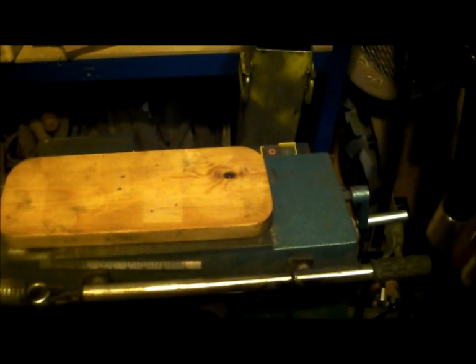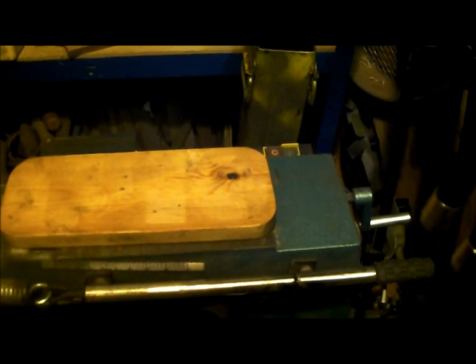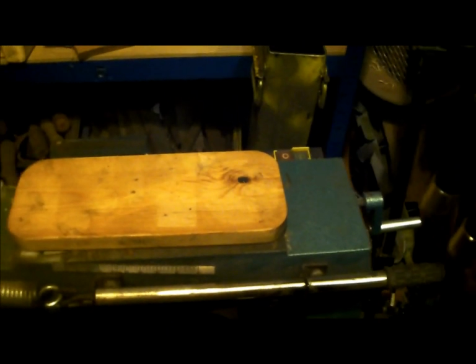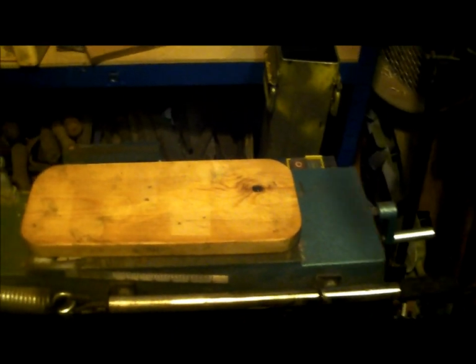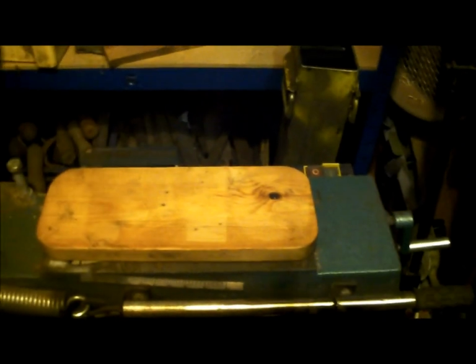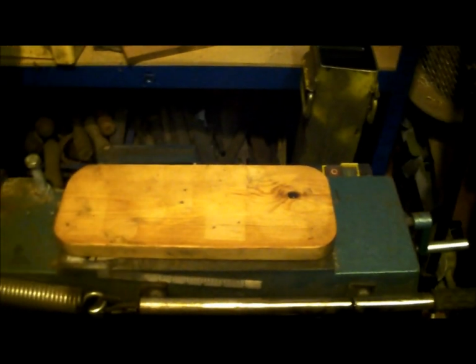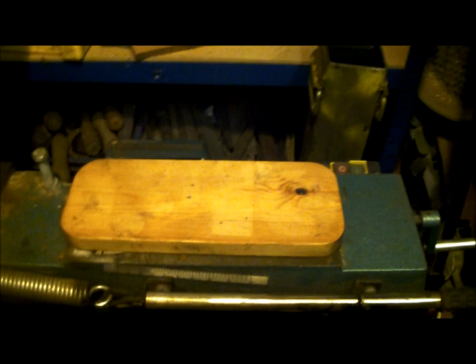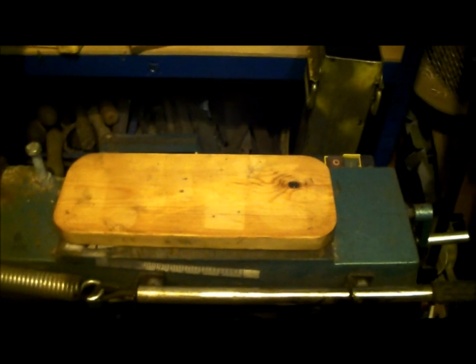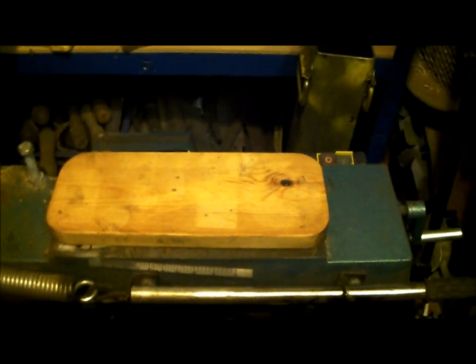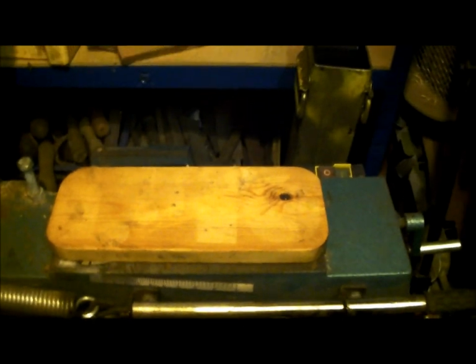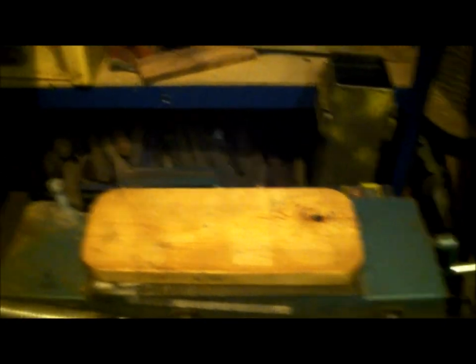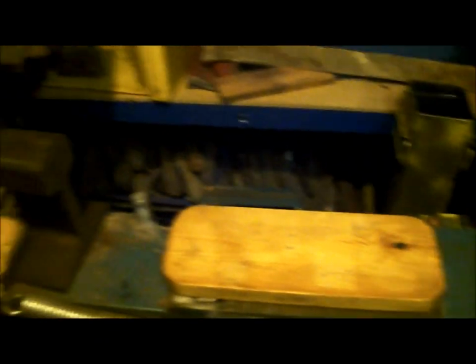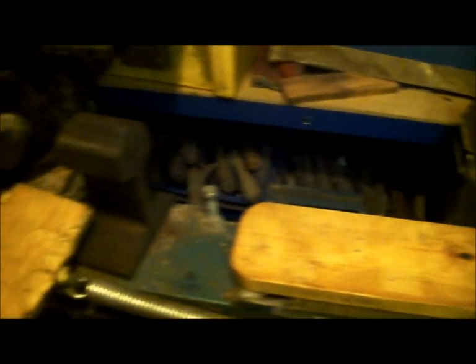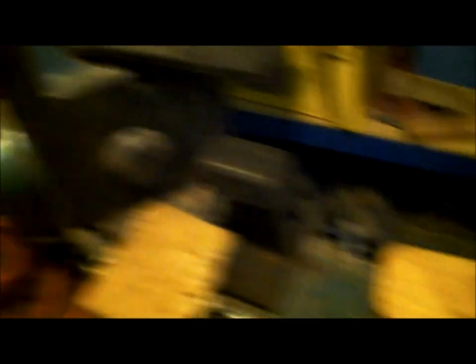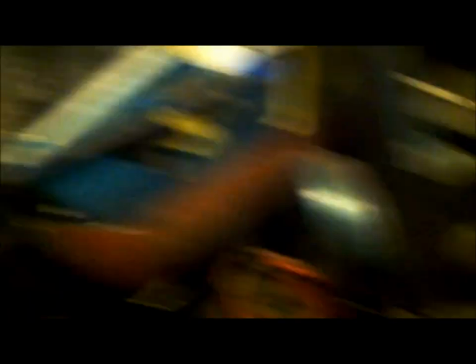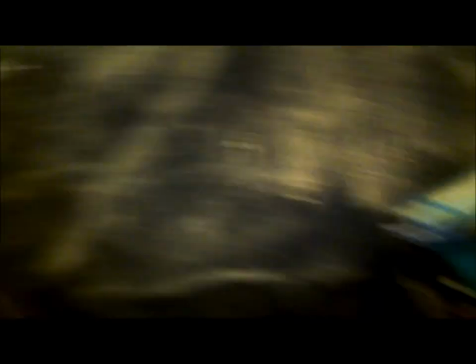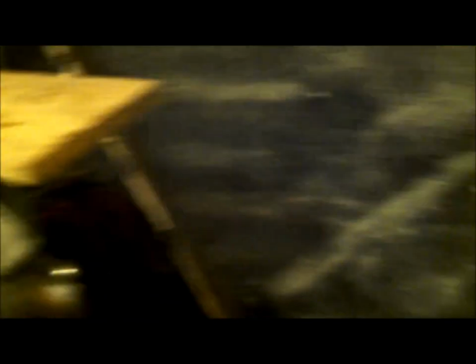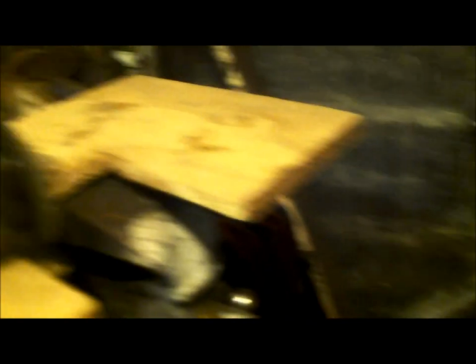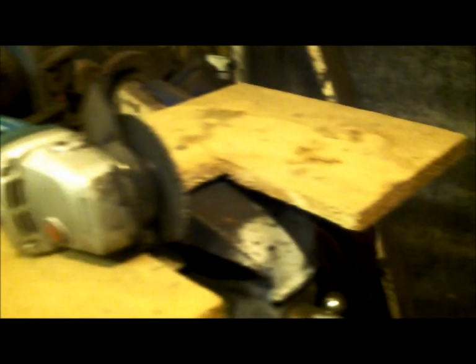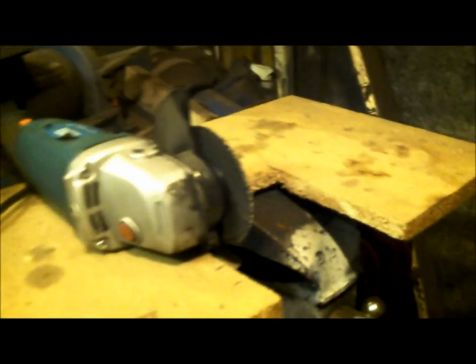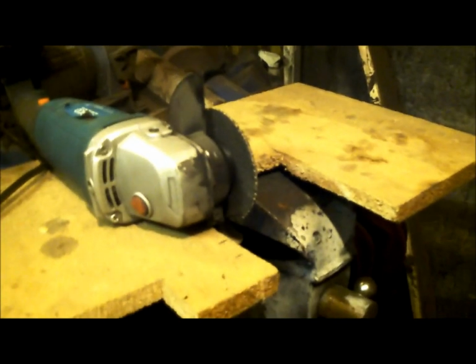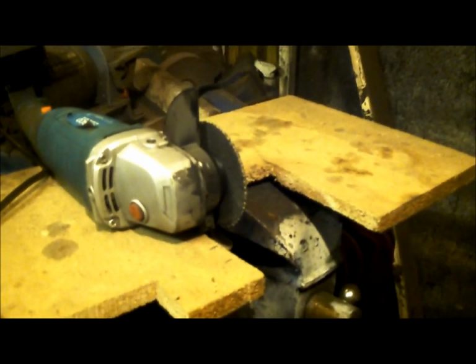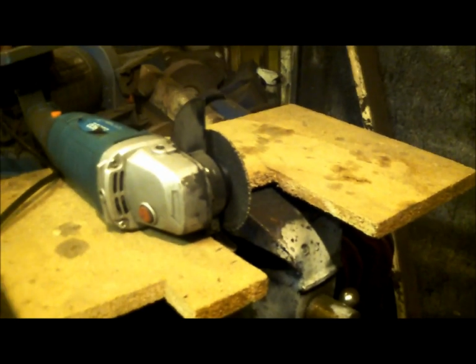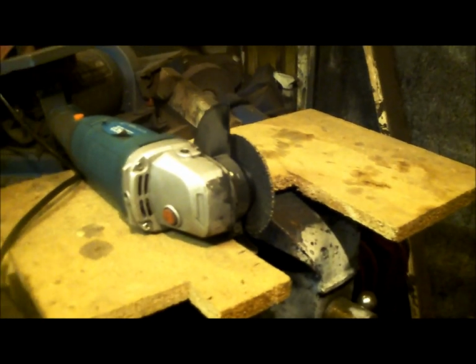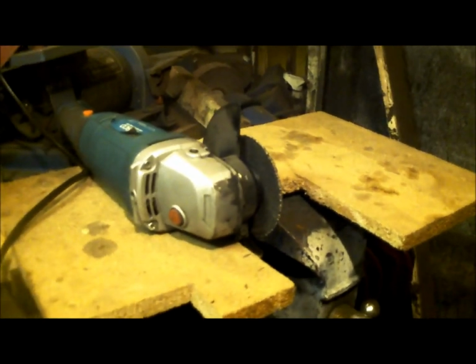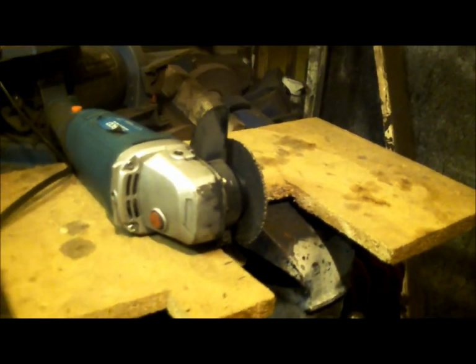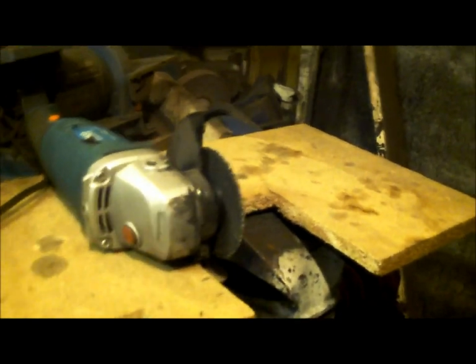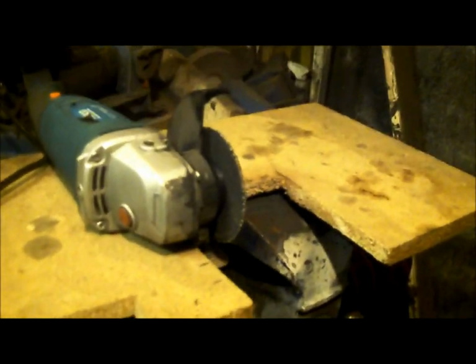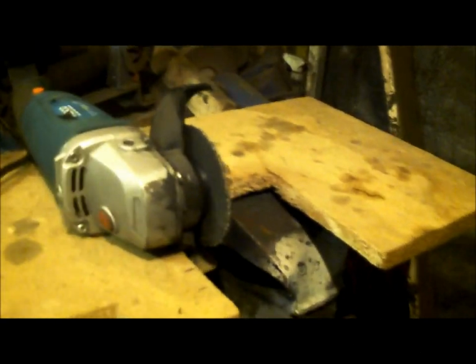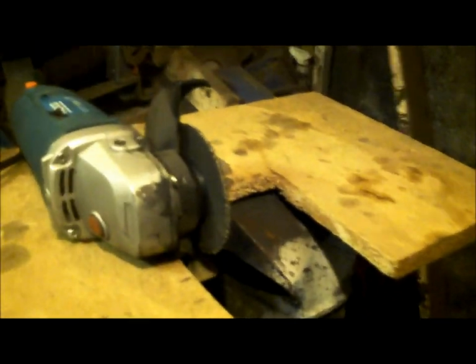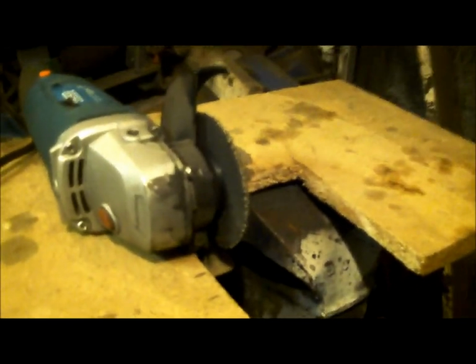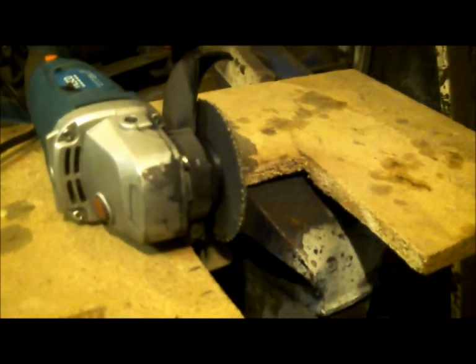Crazy ideas, but let's get on with that angle grinder clamp stand bracket thing.